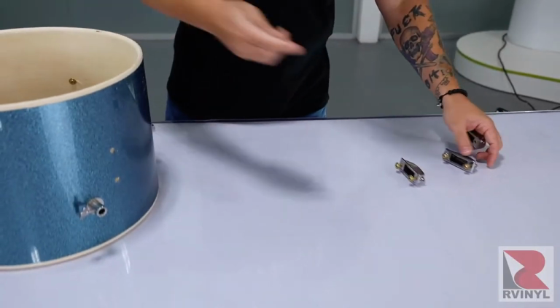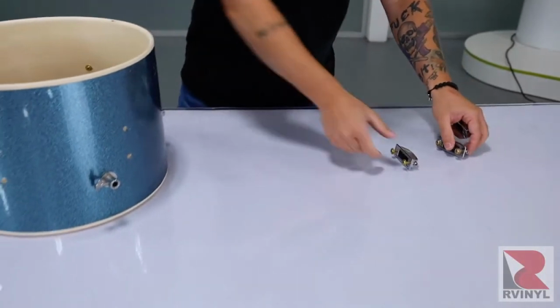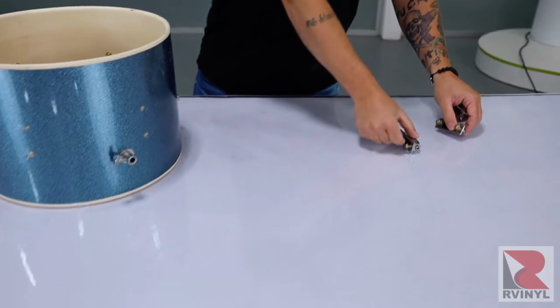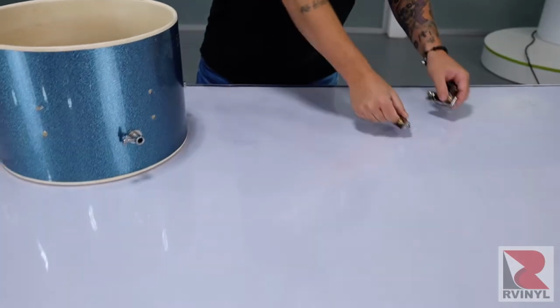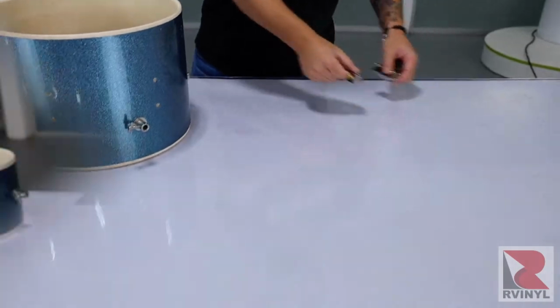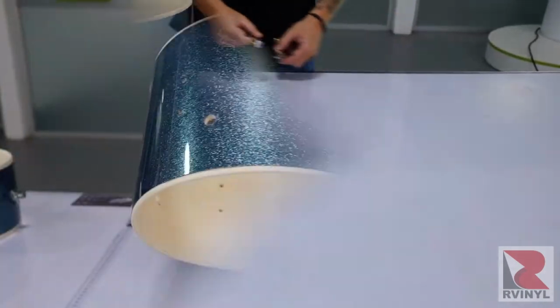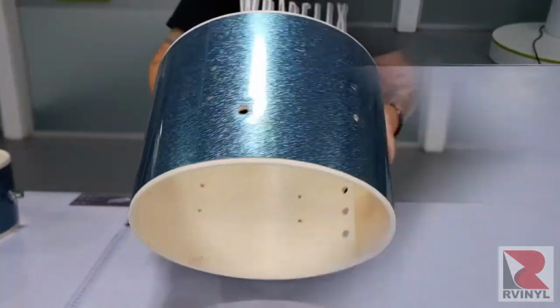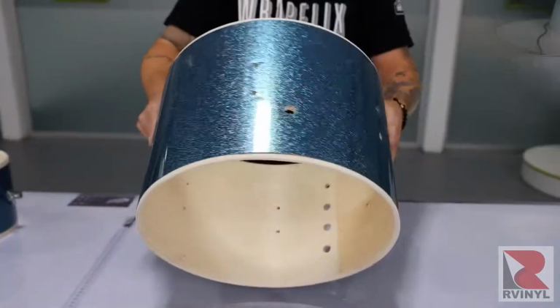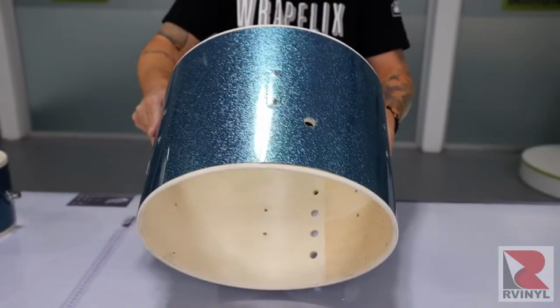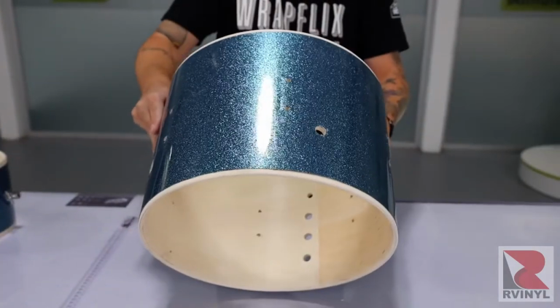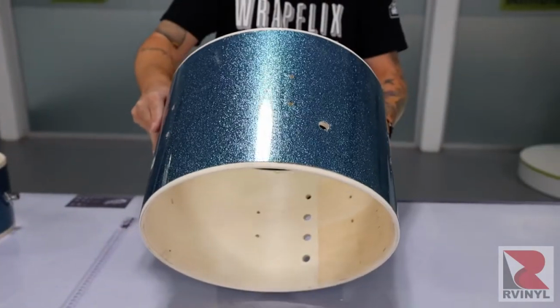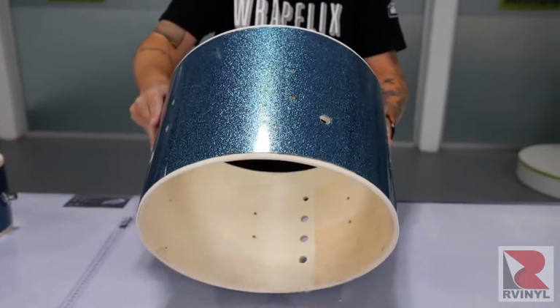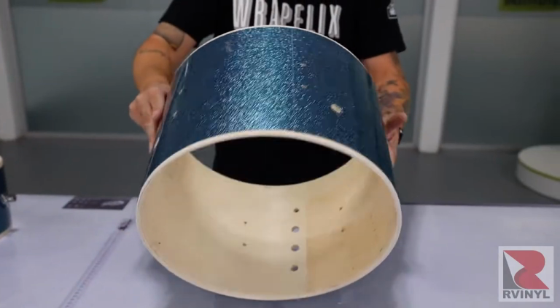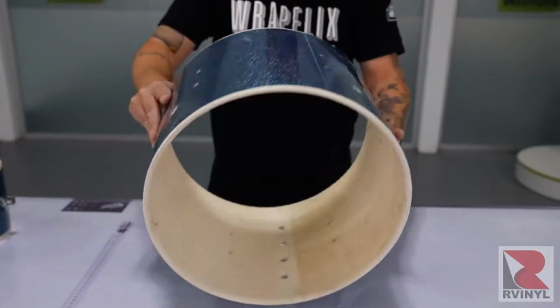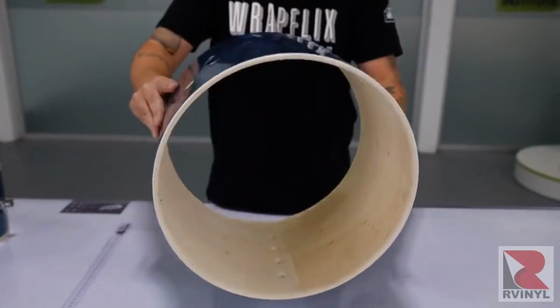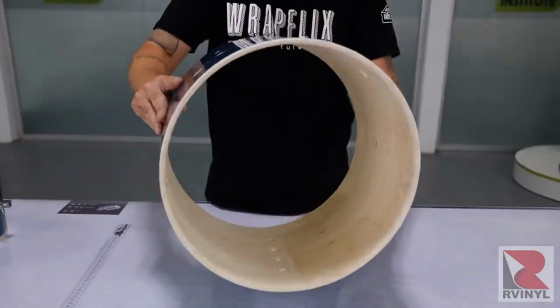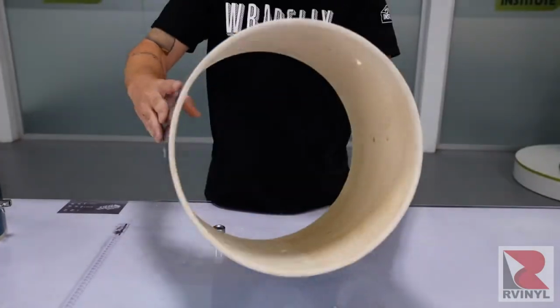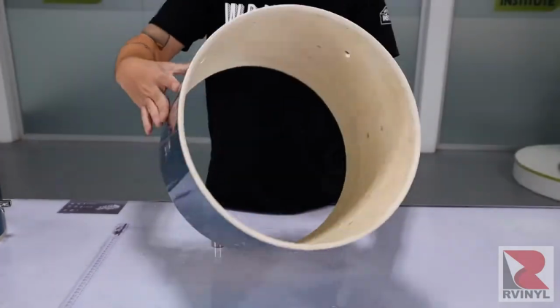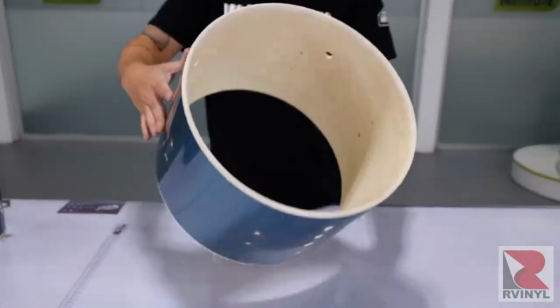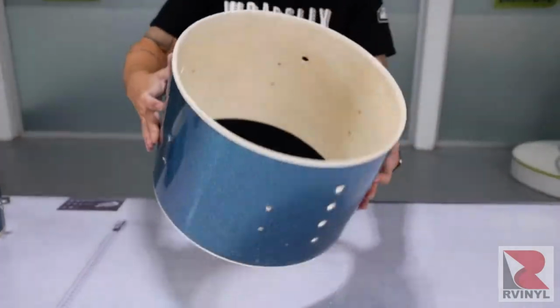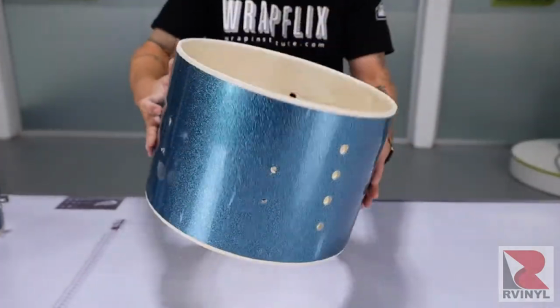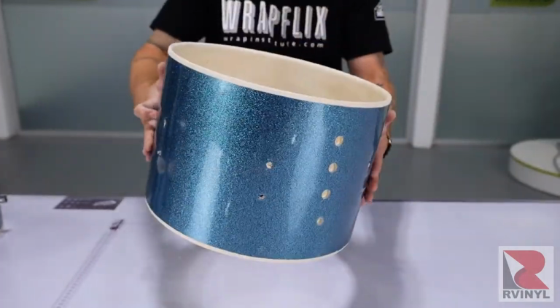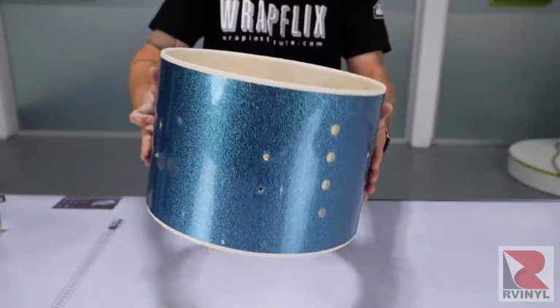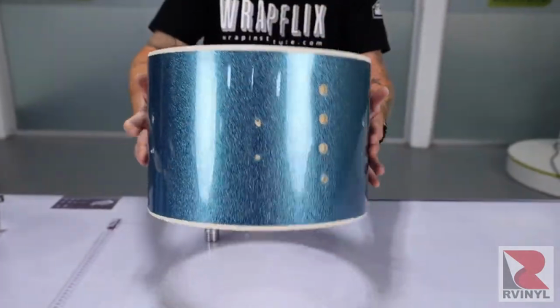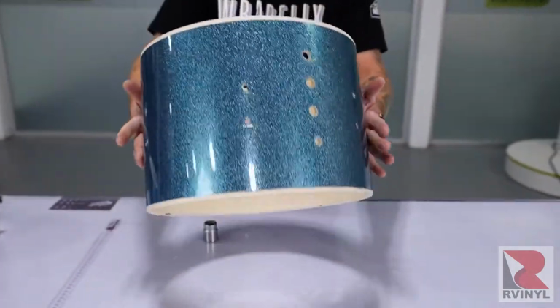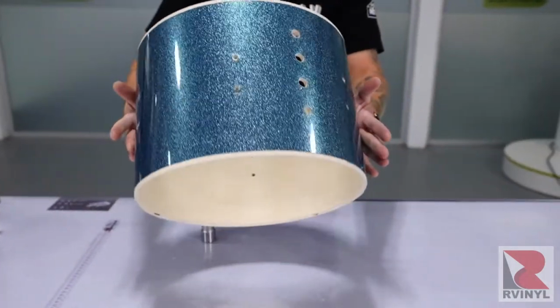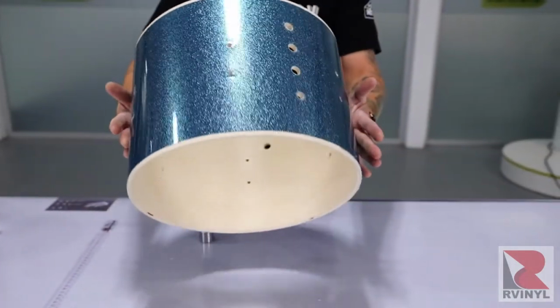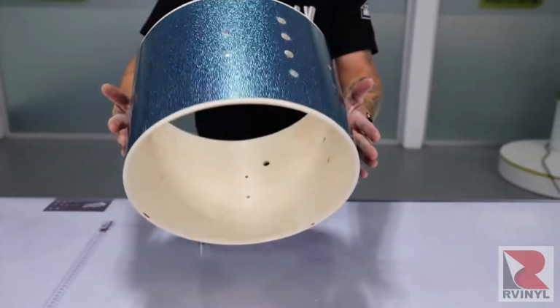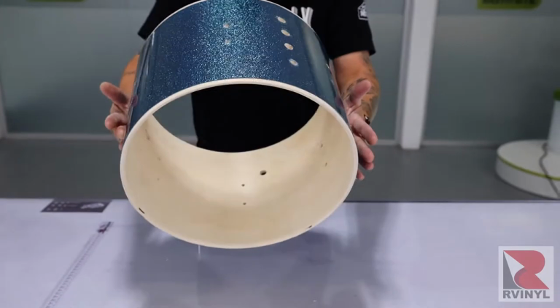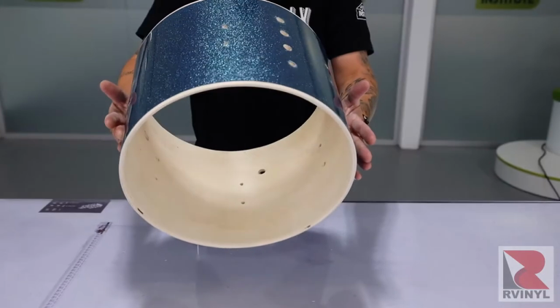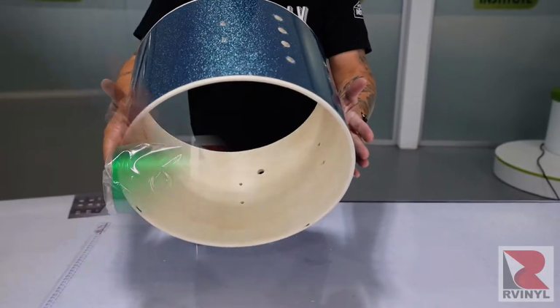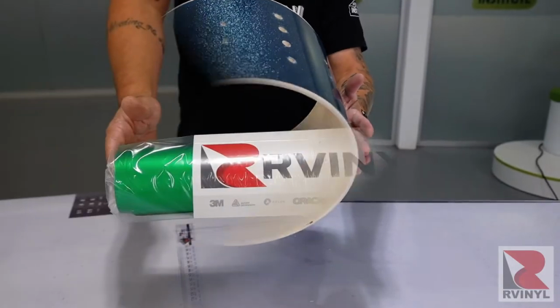Here's a shot of the final result, and as you can see with all the hardware off, this drum kit will now be very easy and straightforward to wrap.